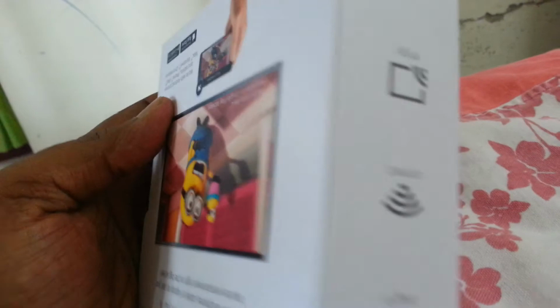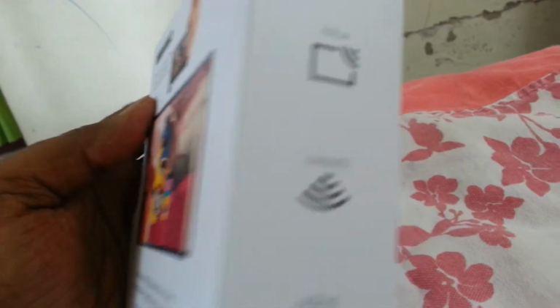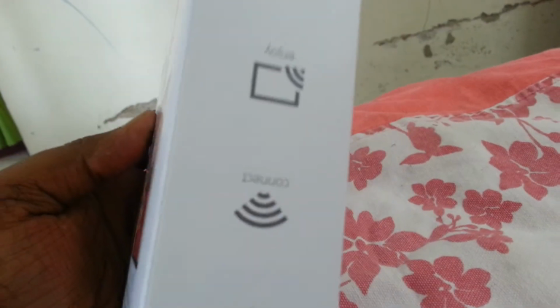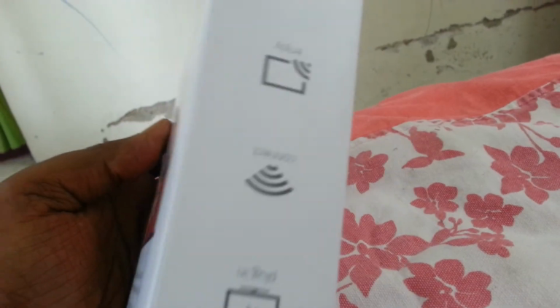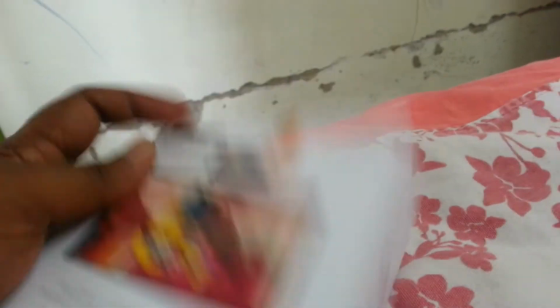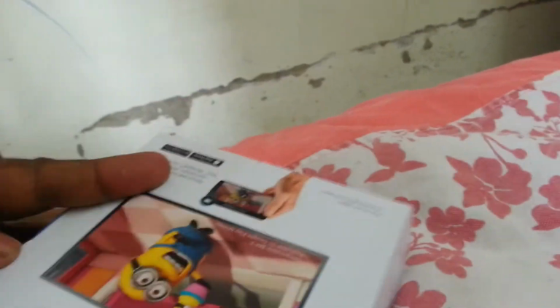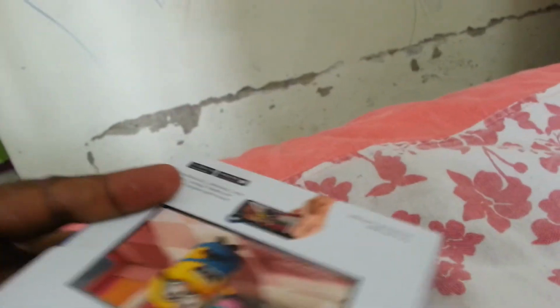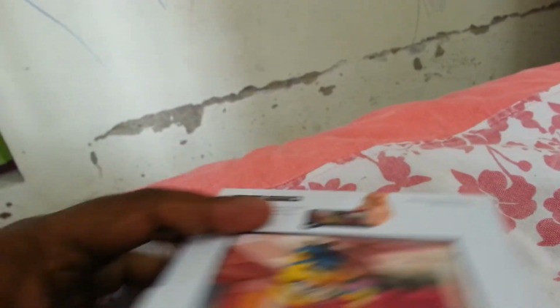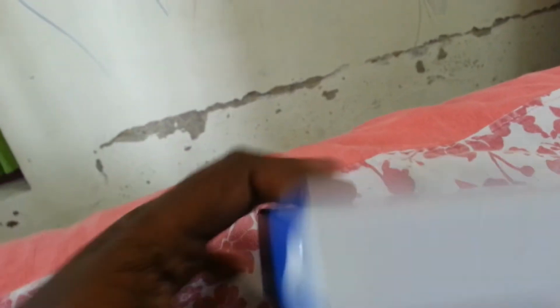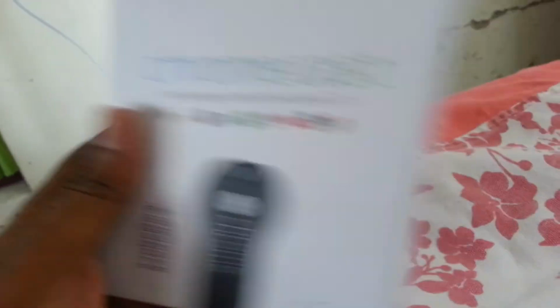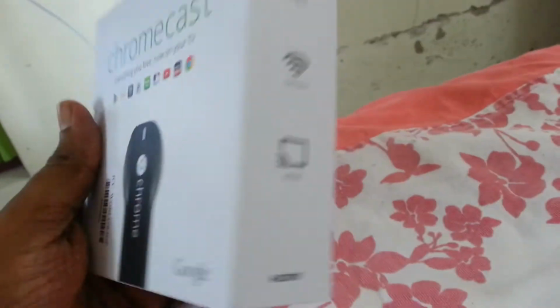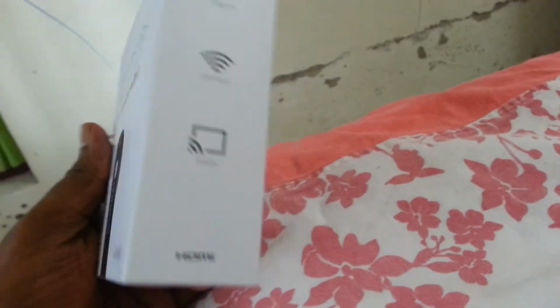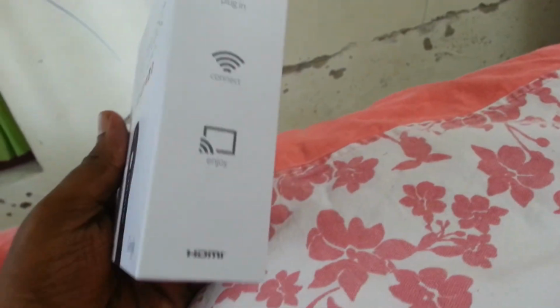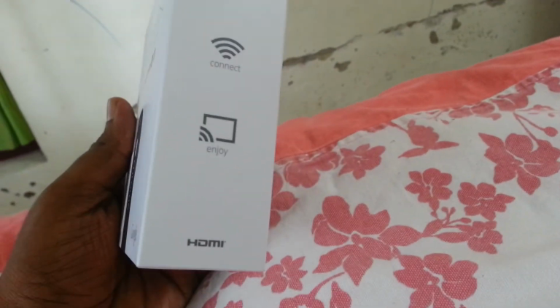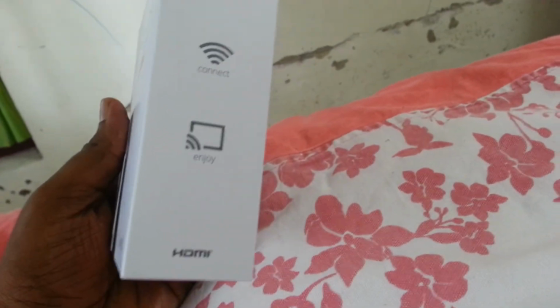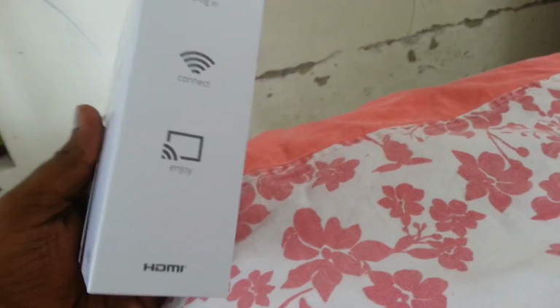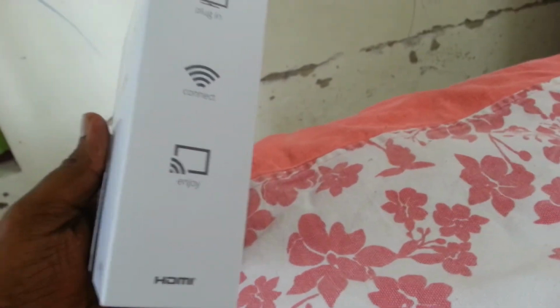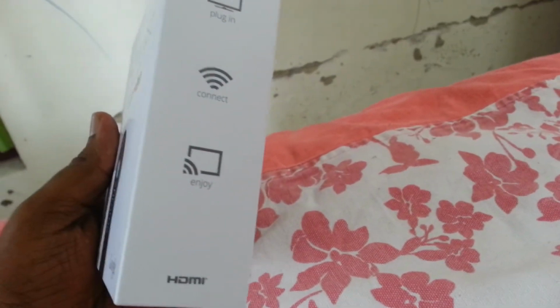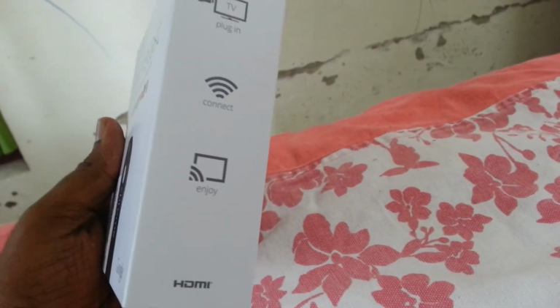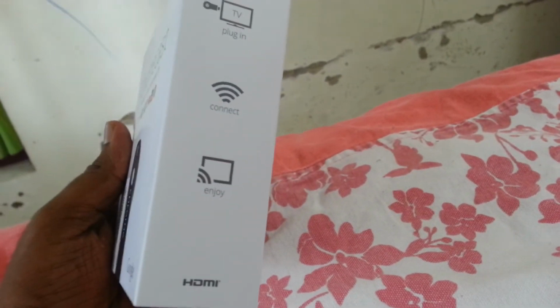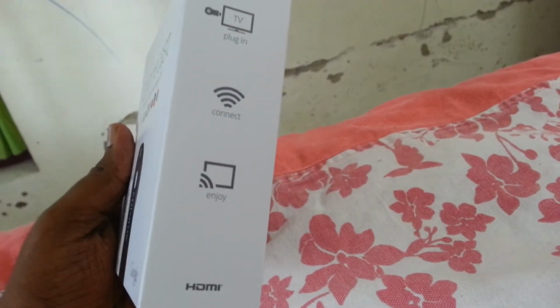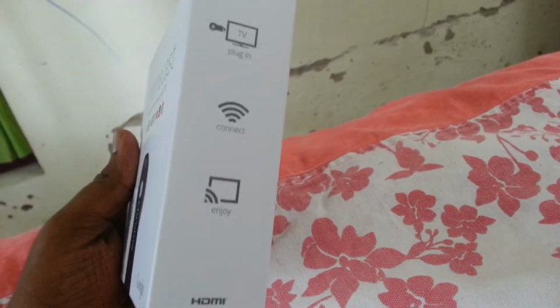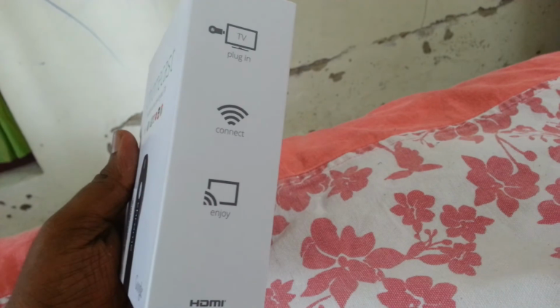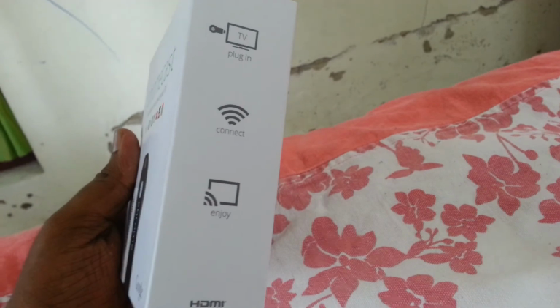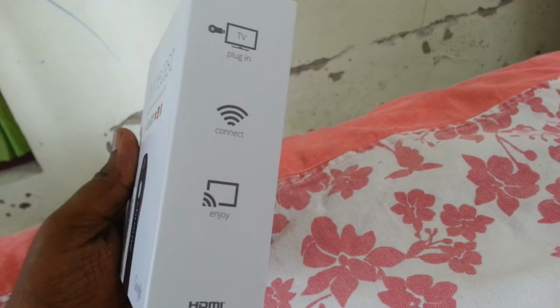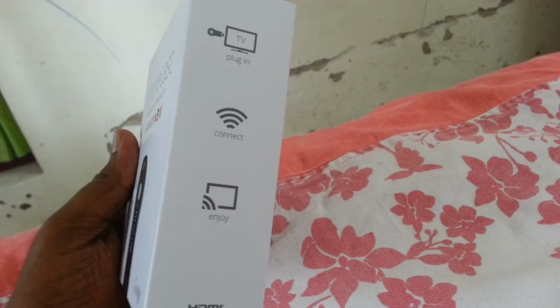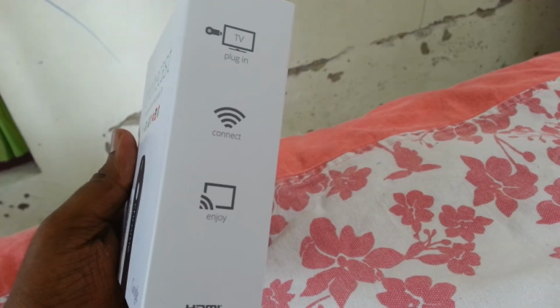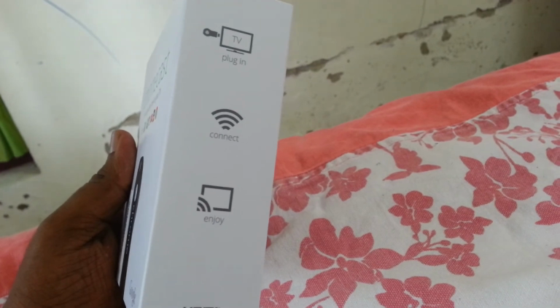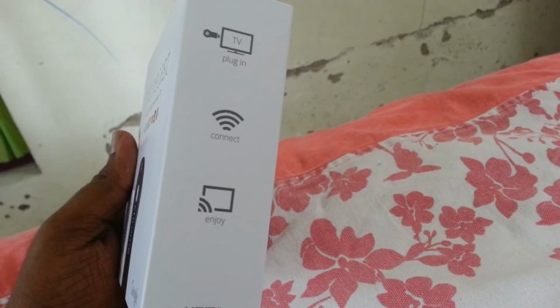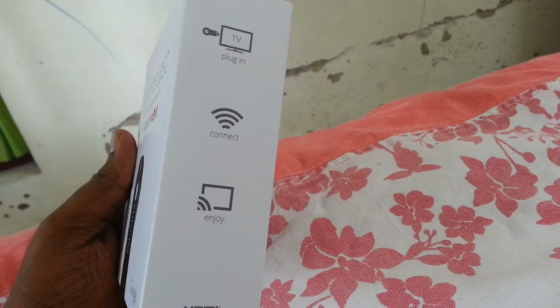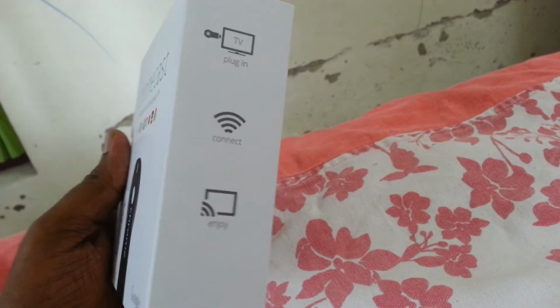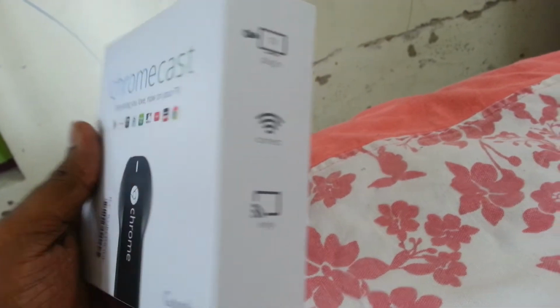This is the WiFi. Plug in, connect and enjoy.